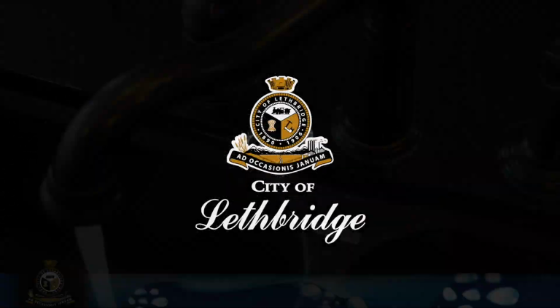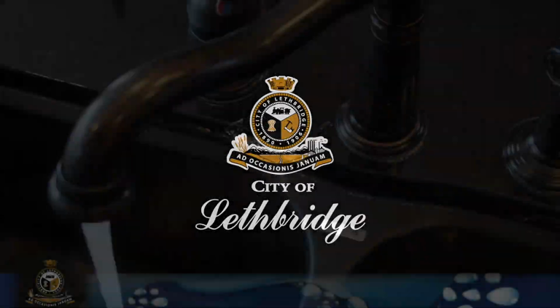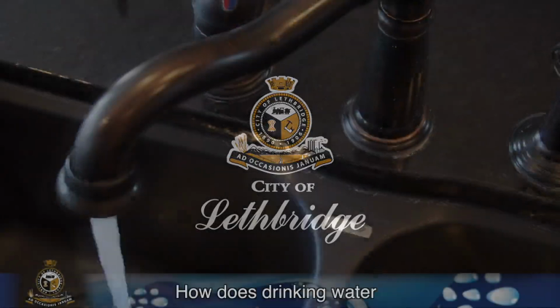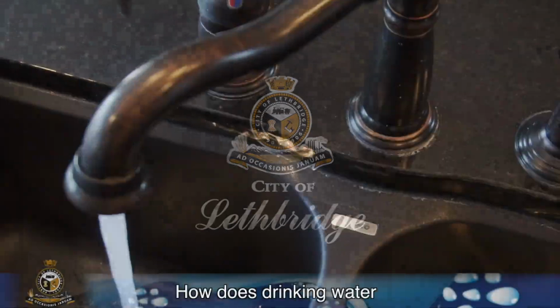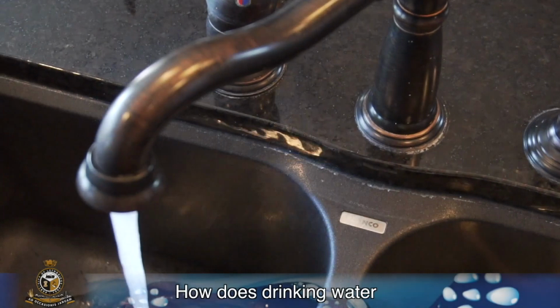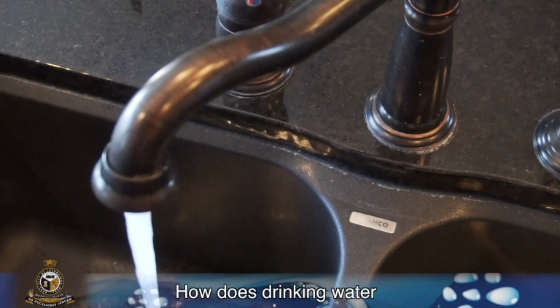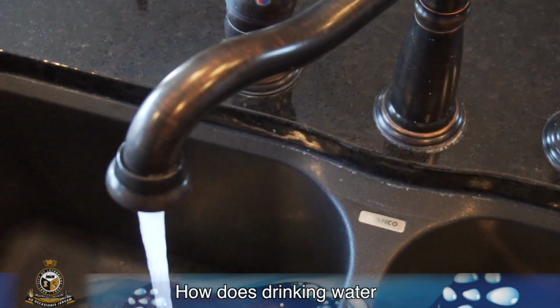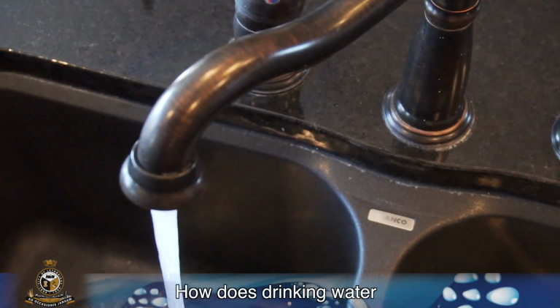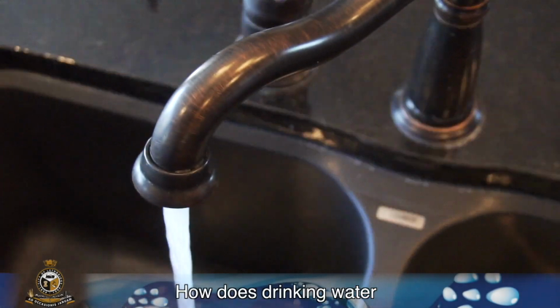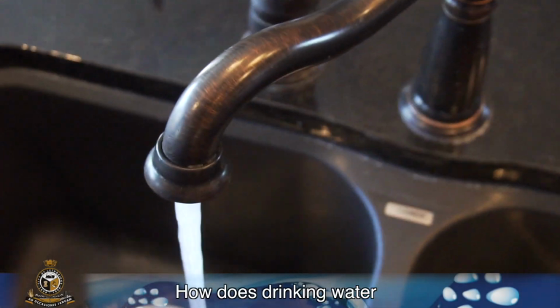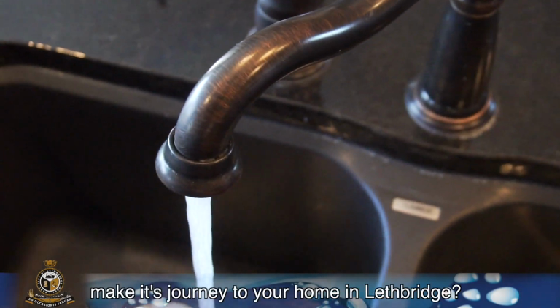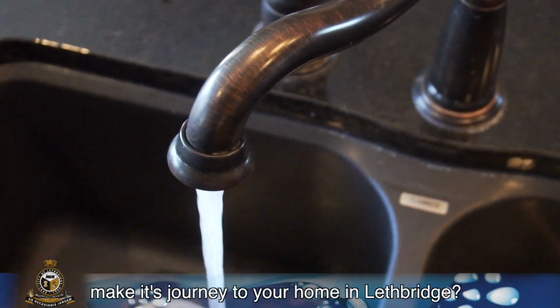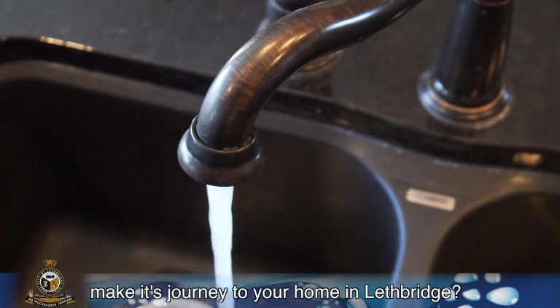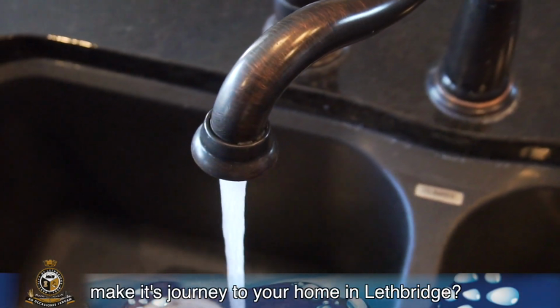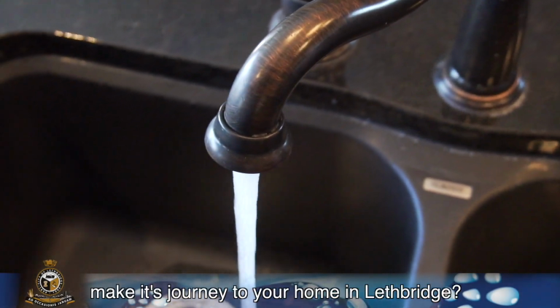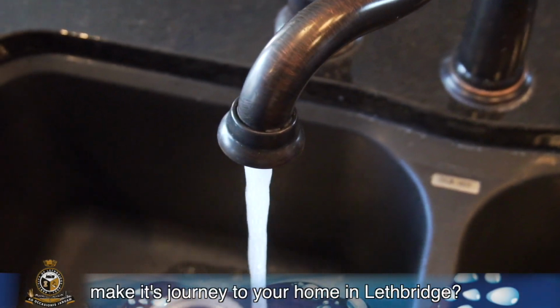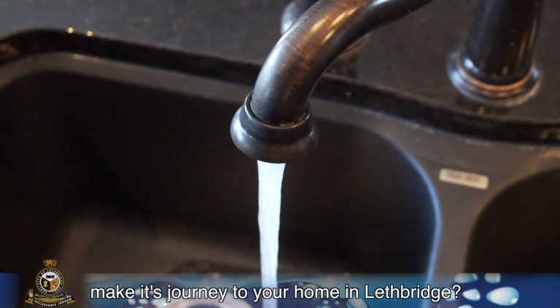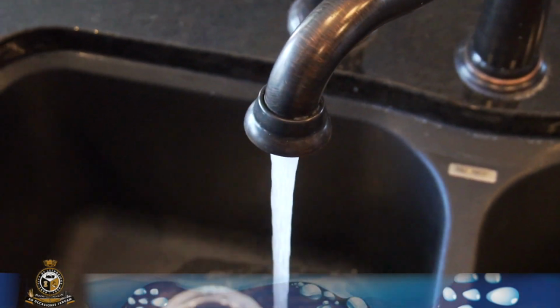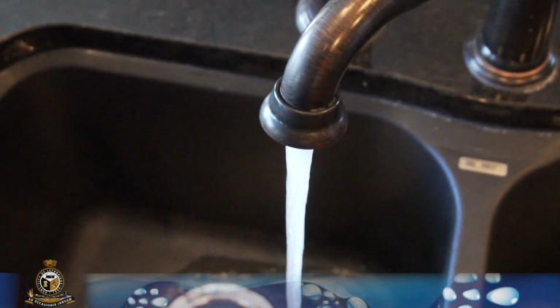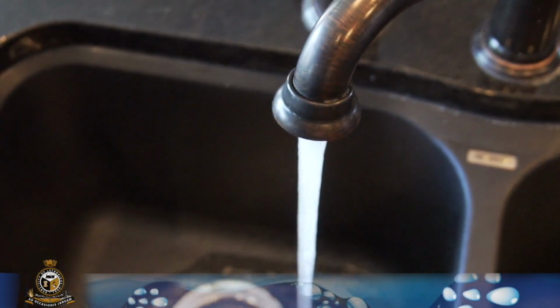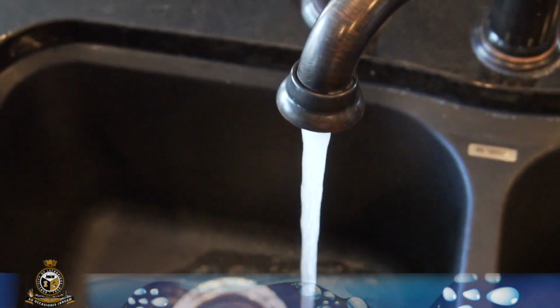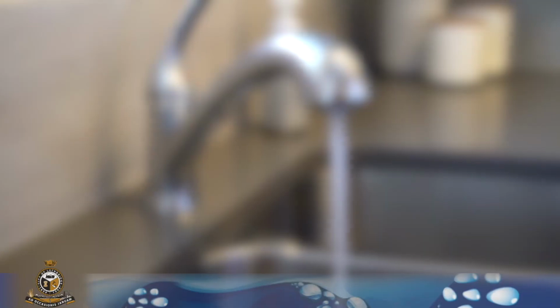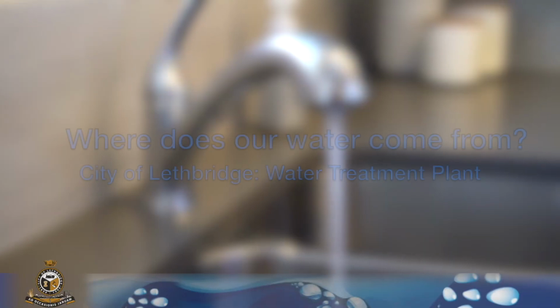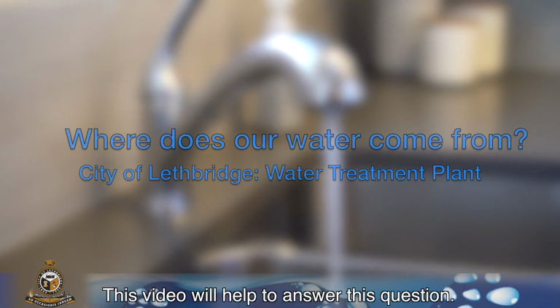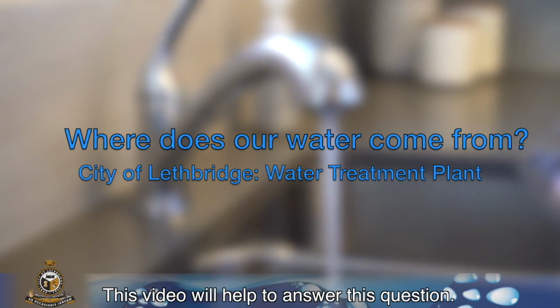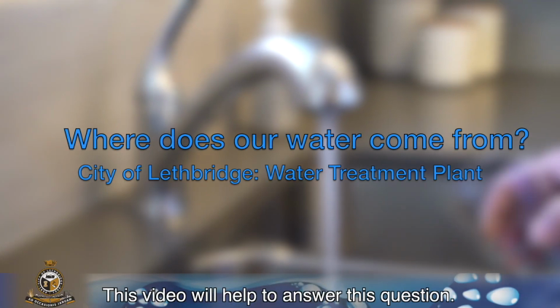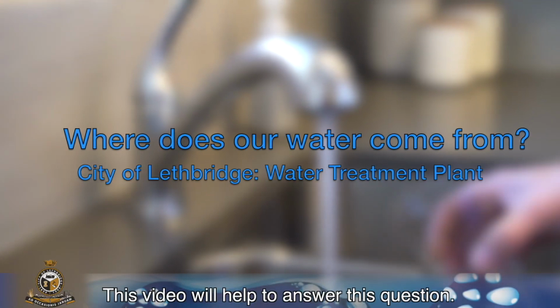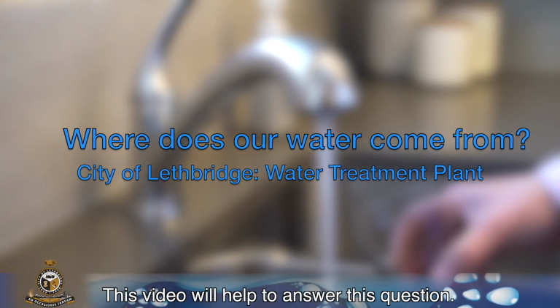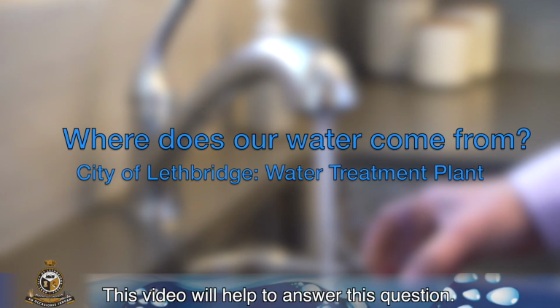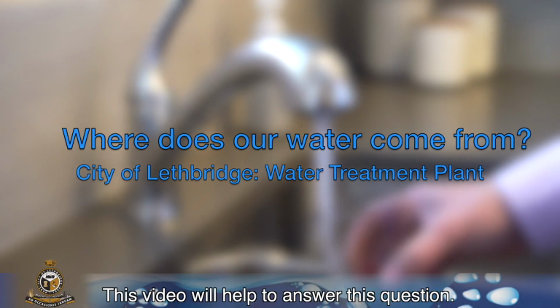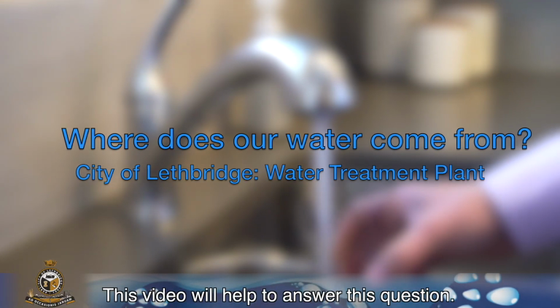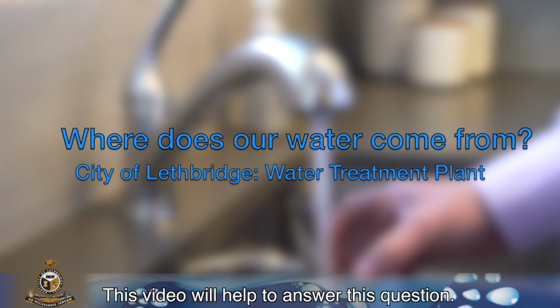How does drinking water make its journey to your home in Lethbridge? This video will help to answer this question.